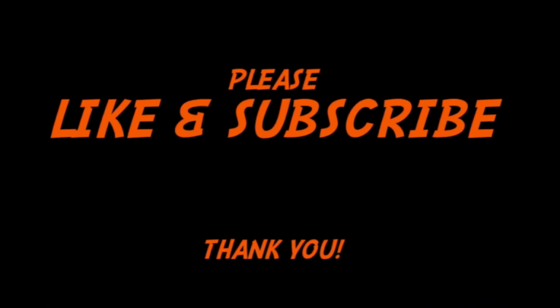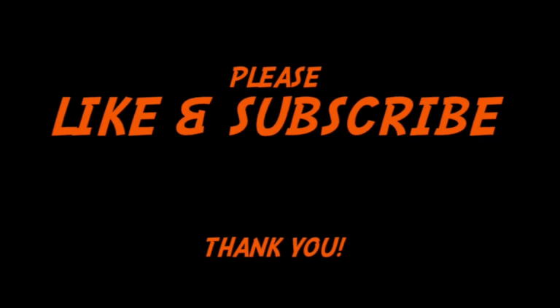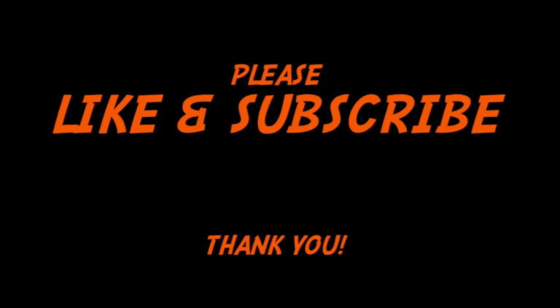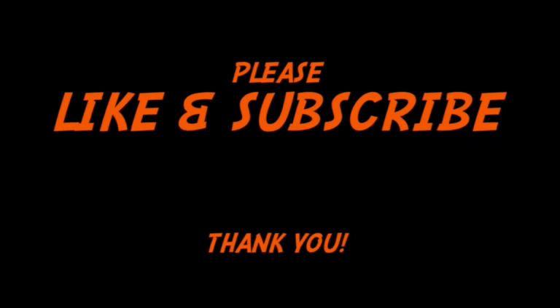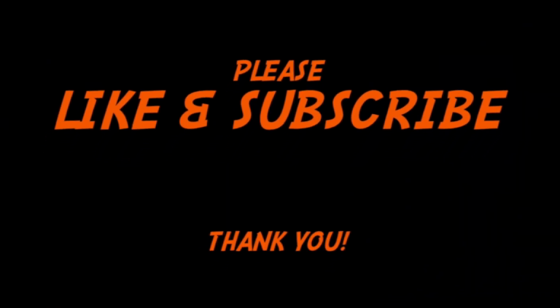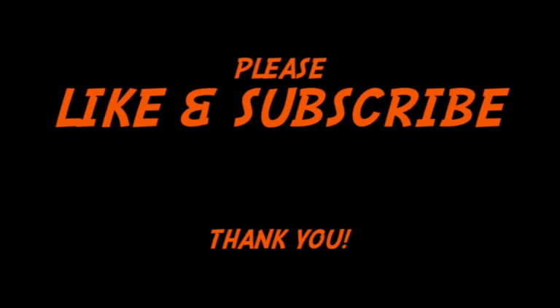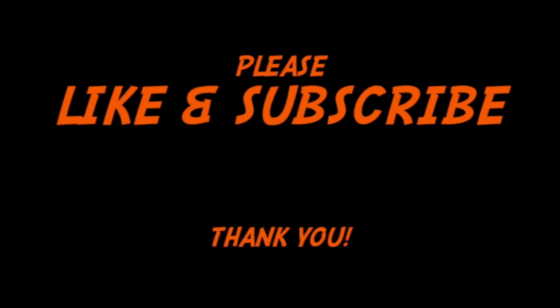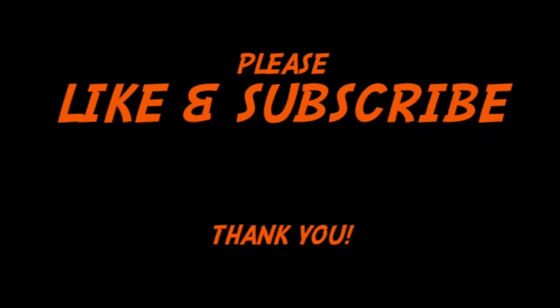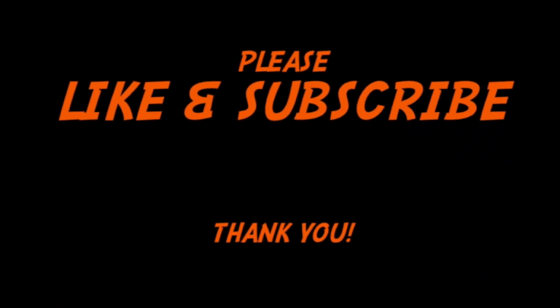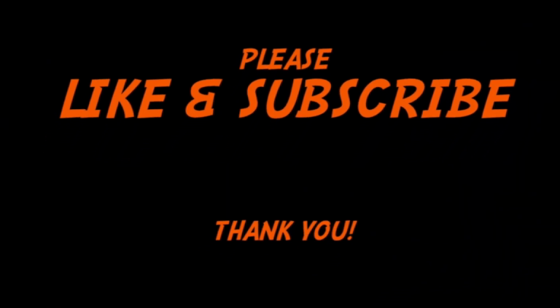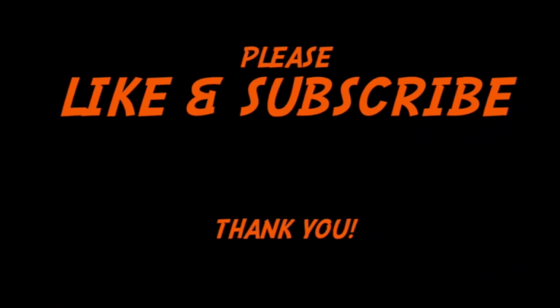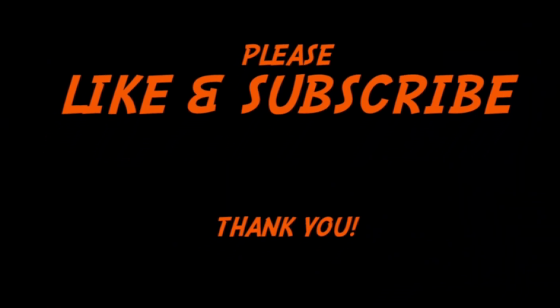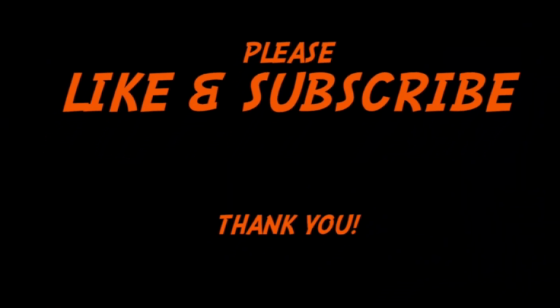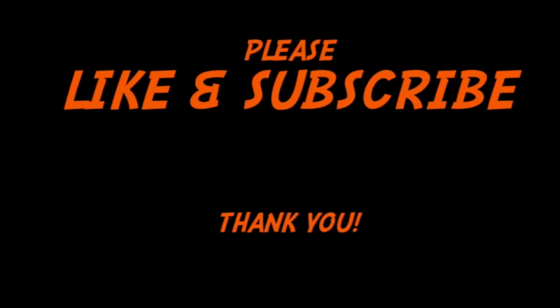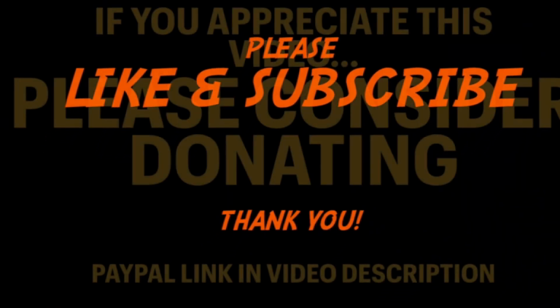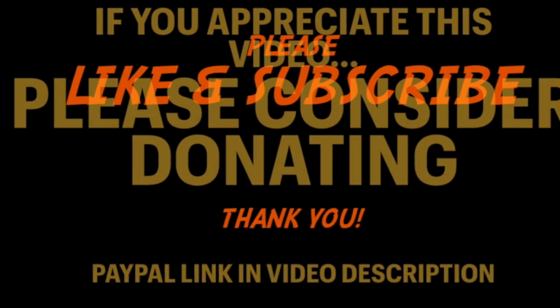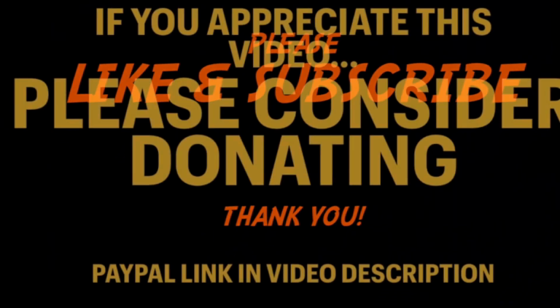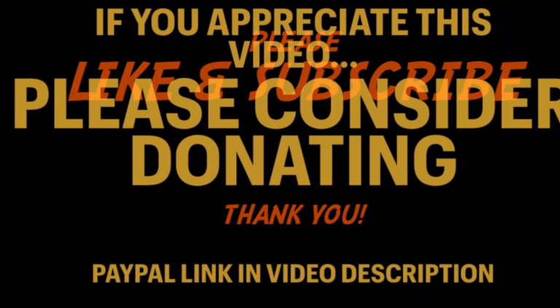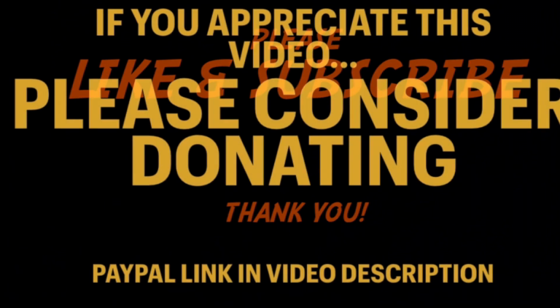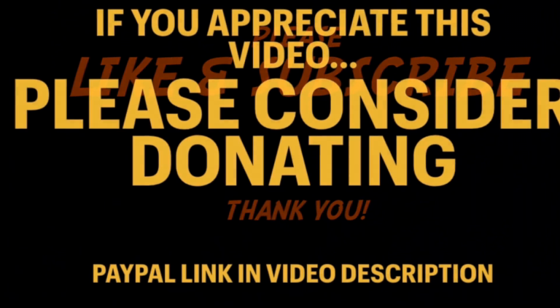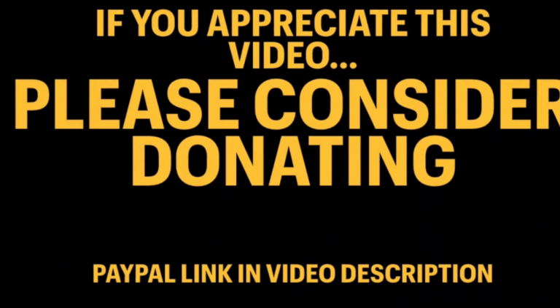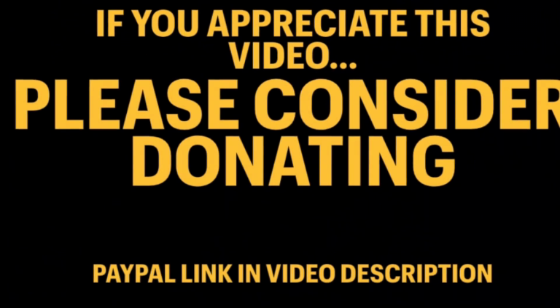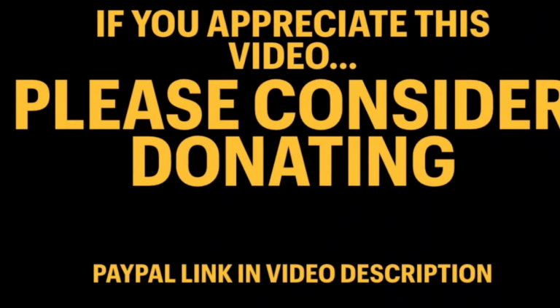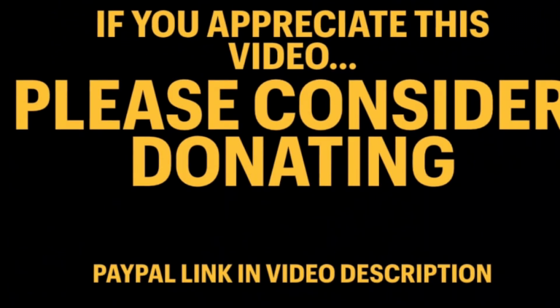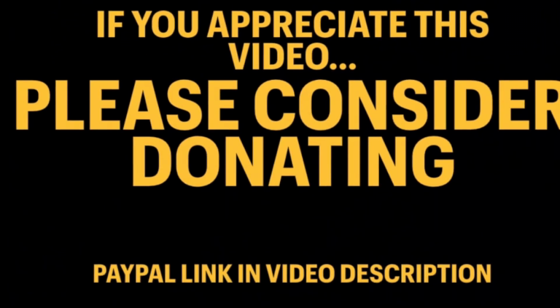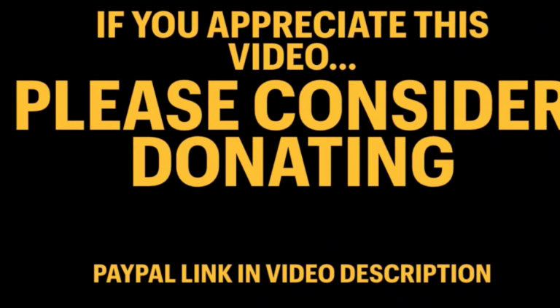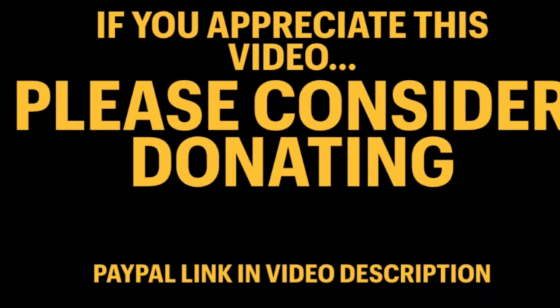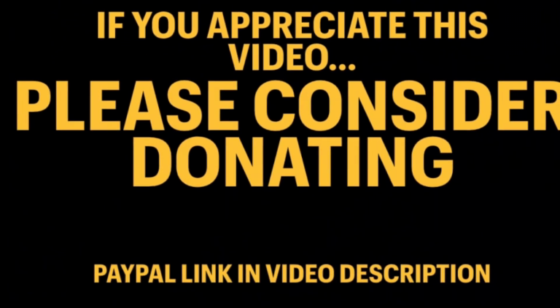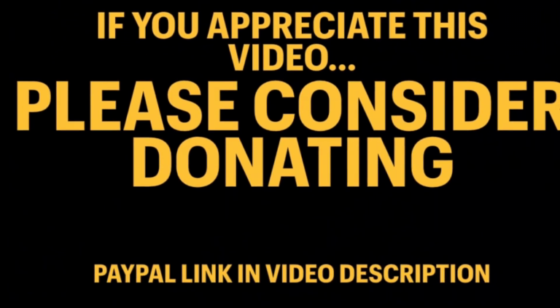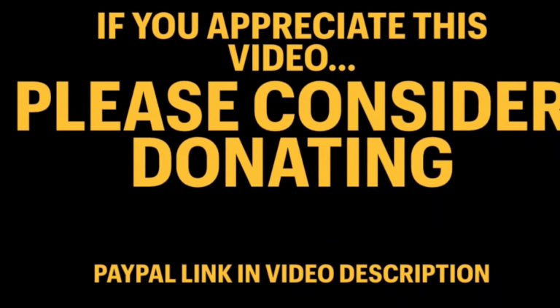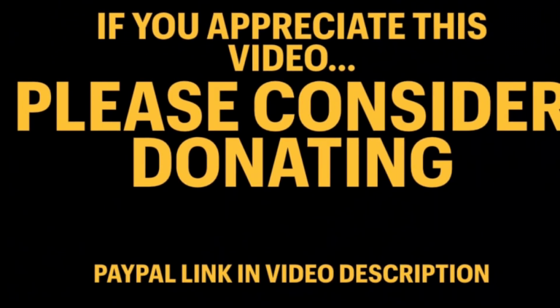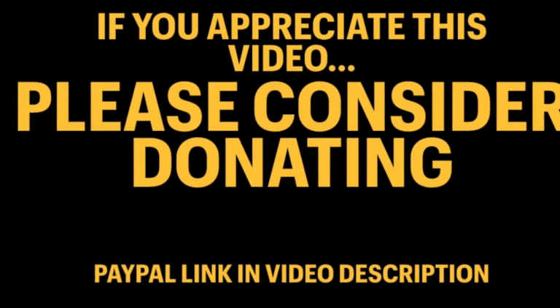Please like this video and subscribe to the channel. And if you can, please consider donating to the PayPal link in the description.